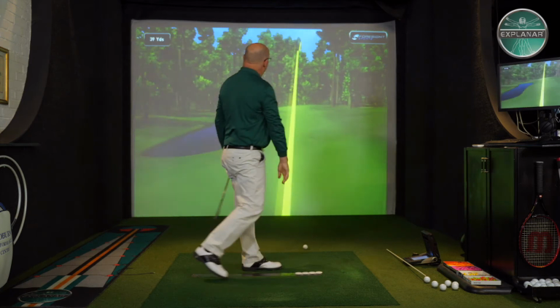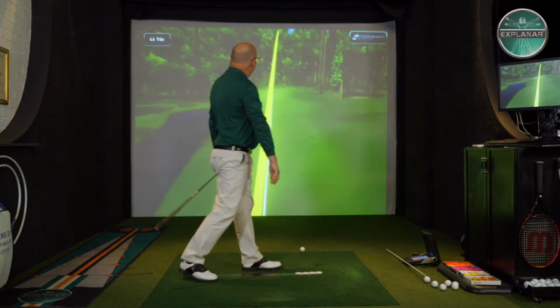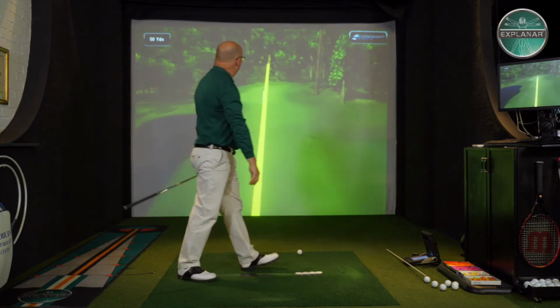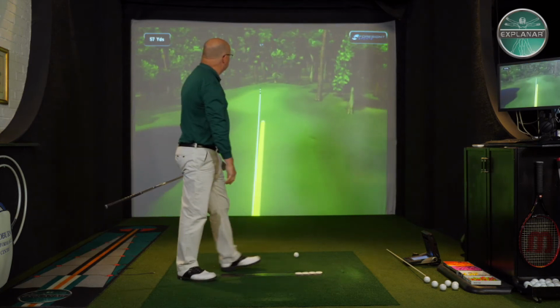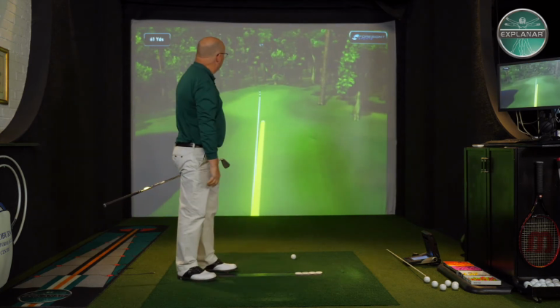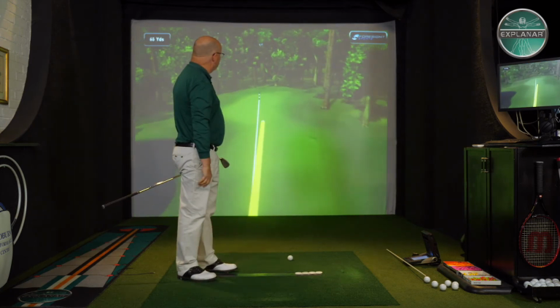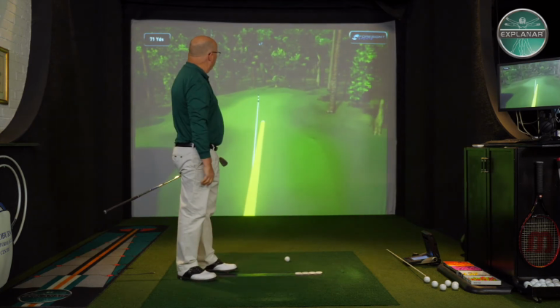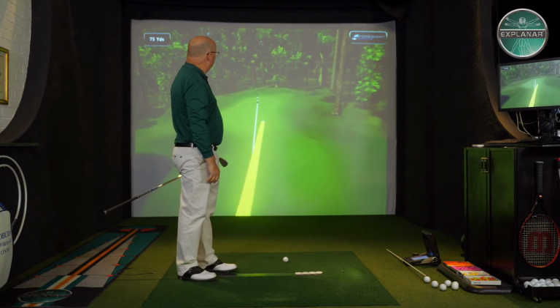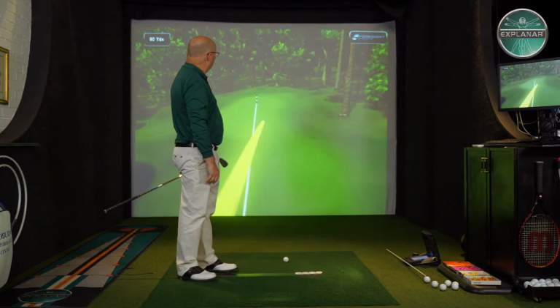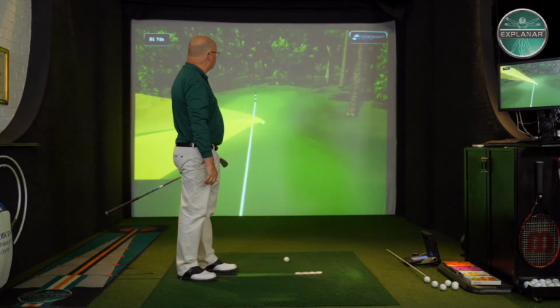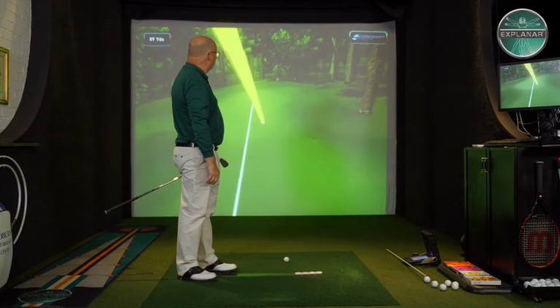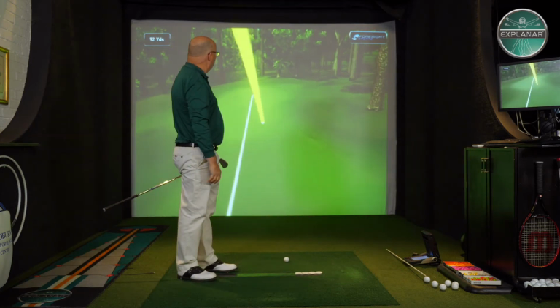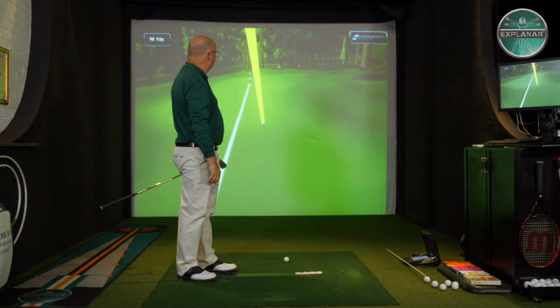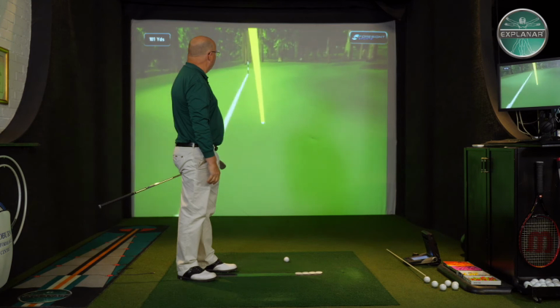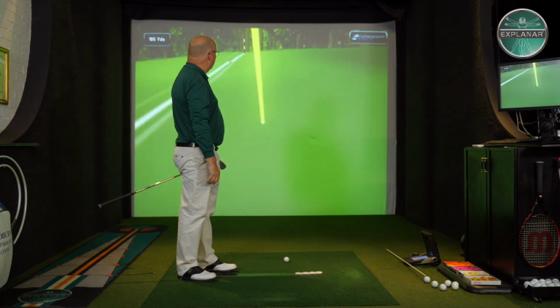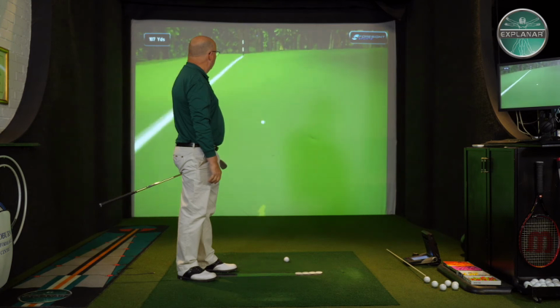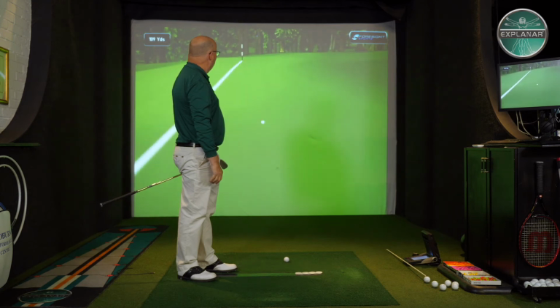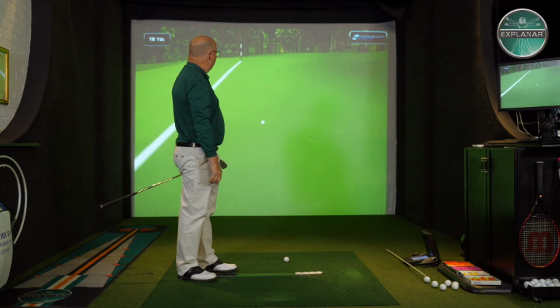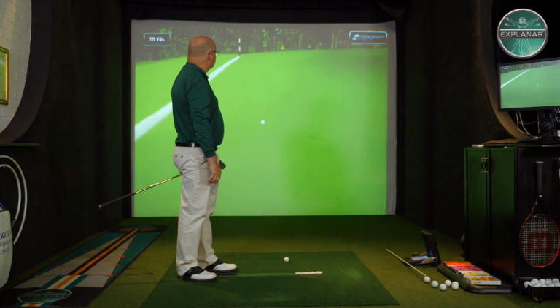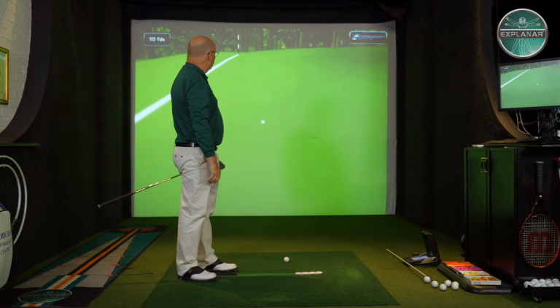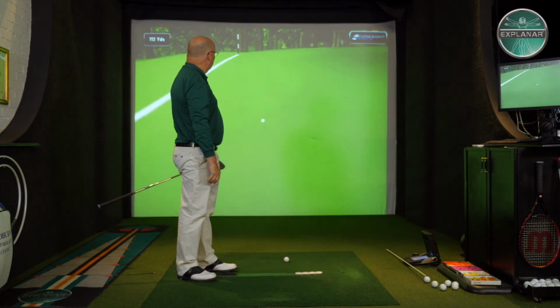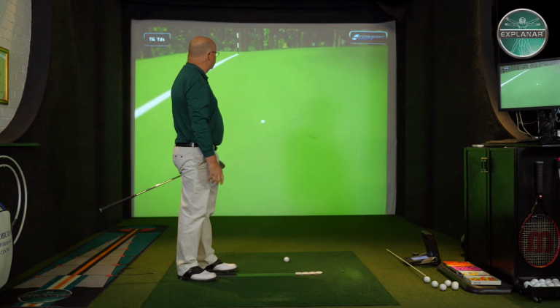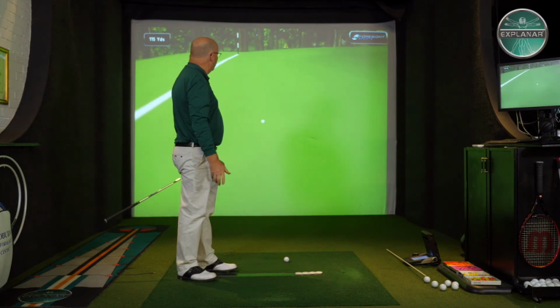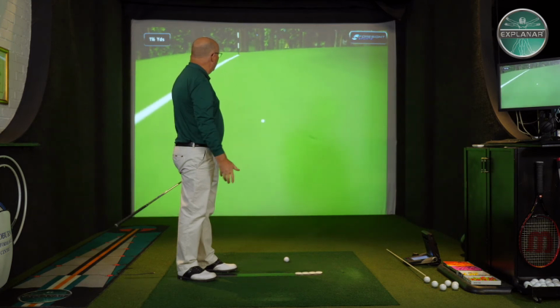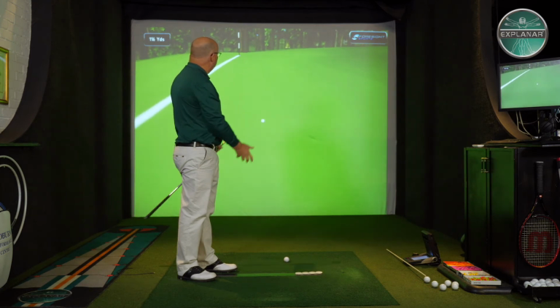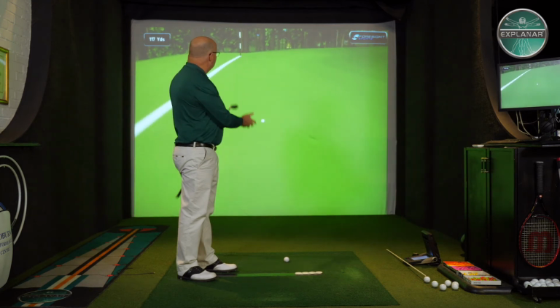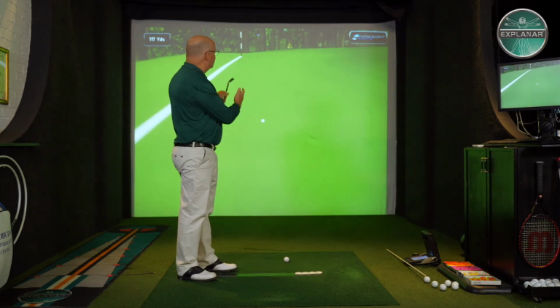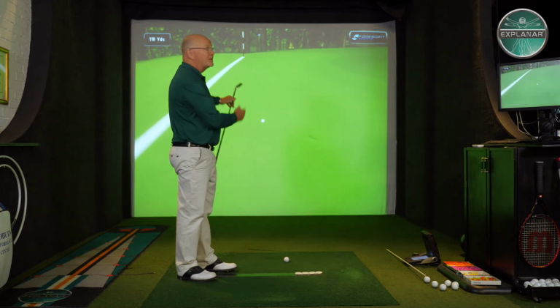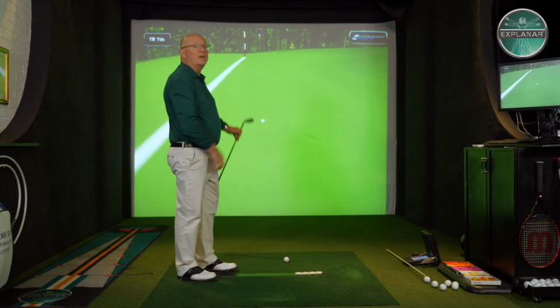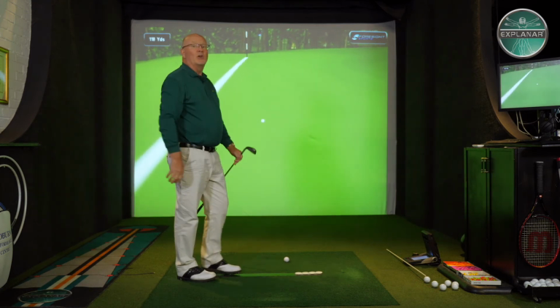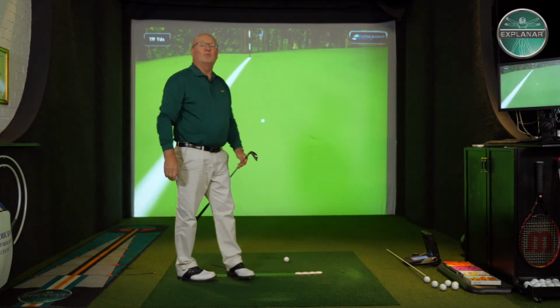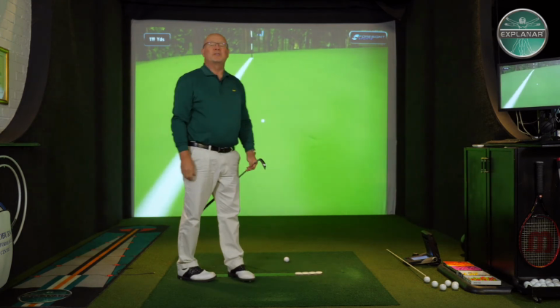That ball is so busy going forwards, it can't even think about going sideways and it releases.